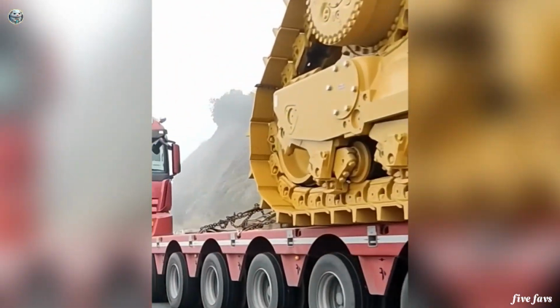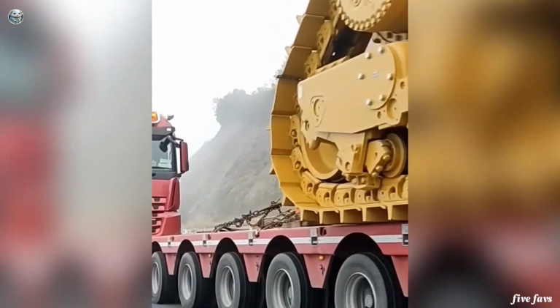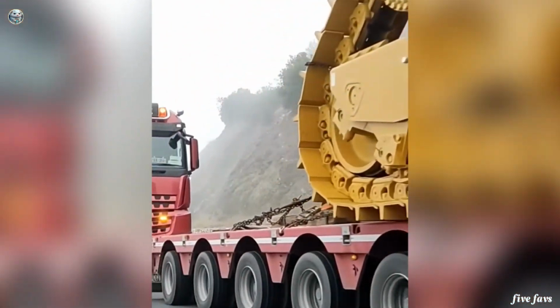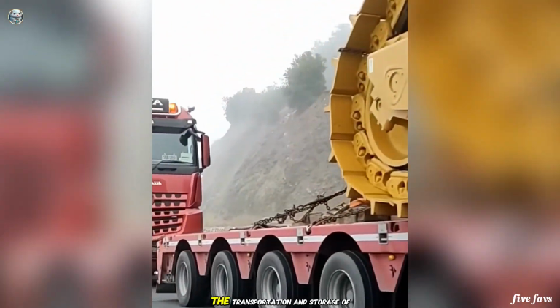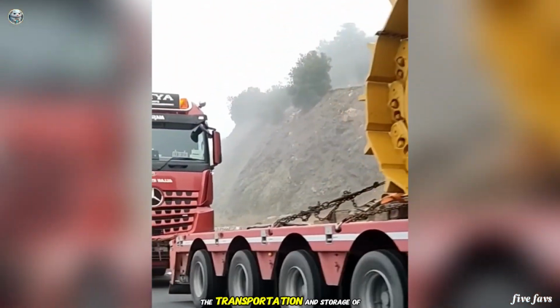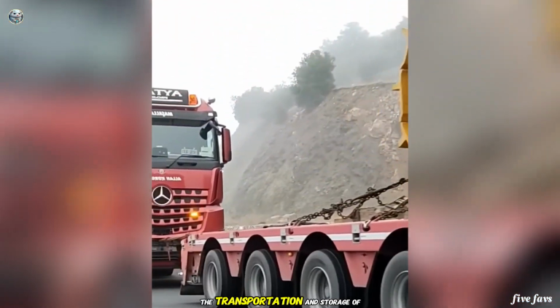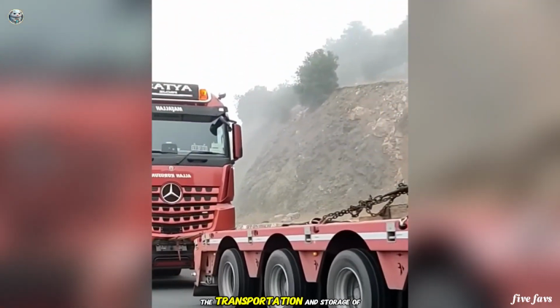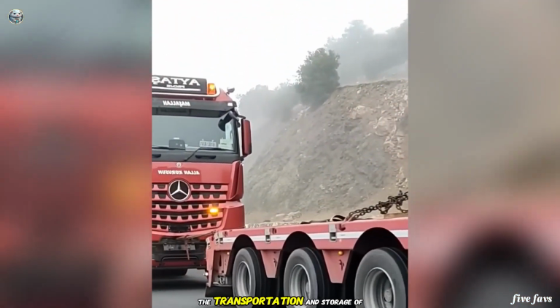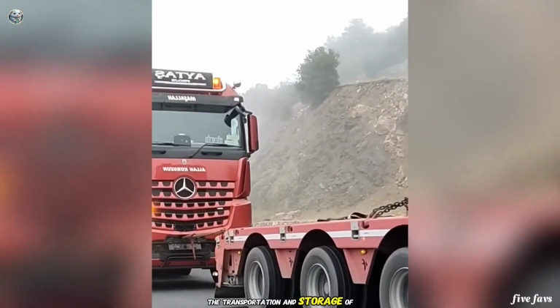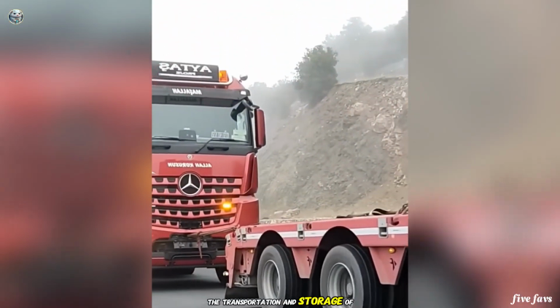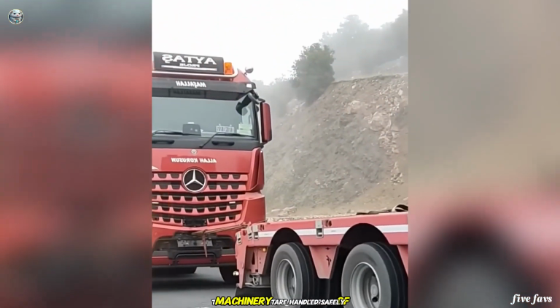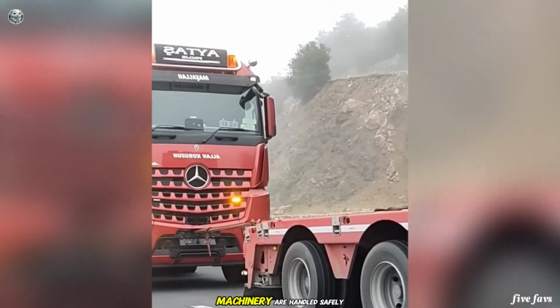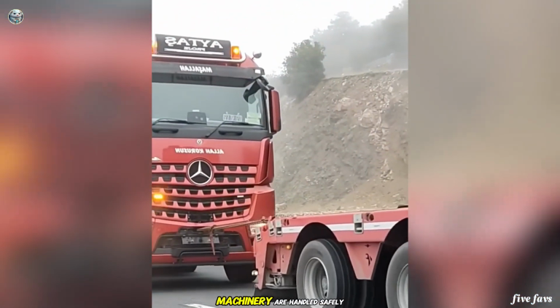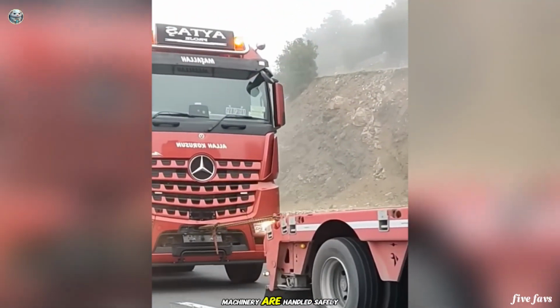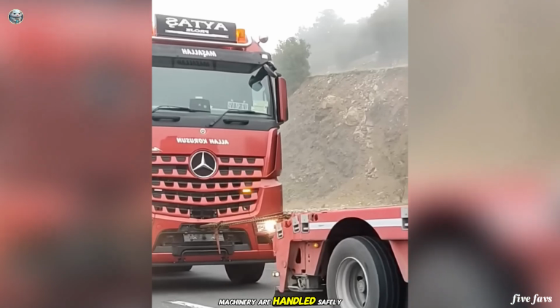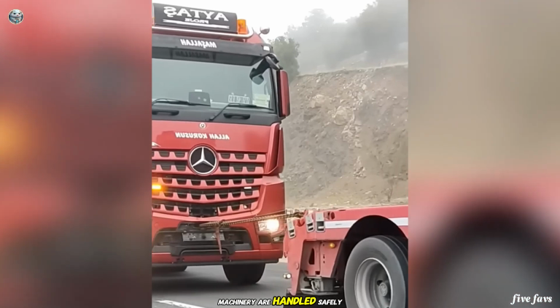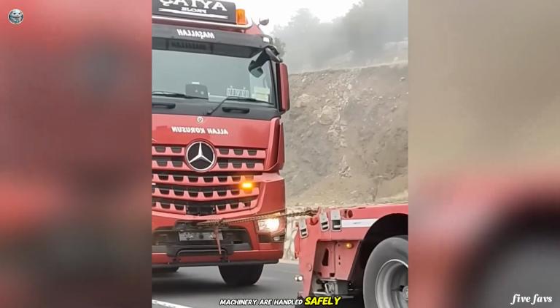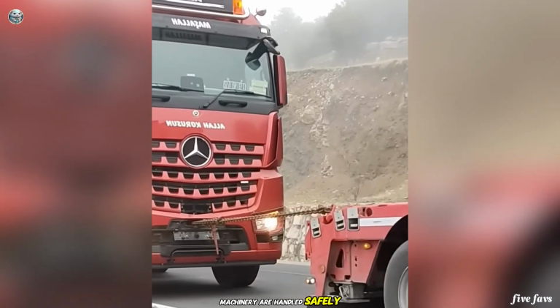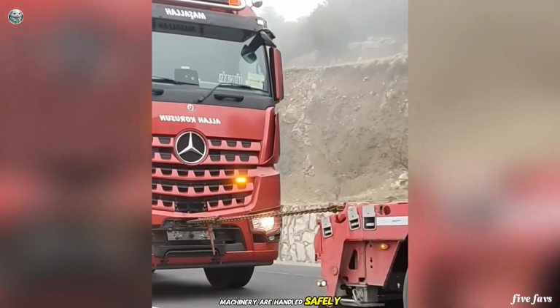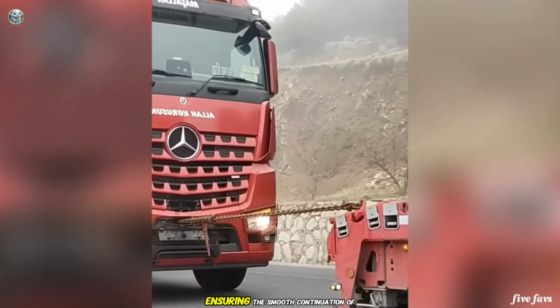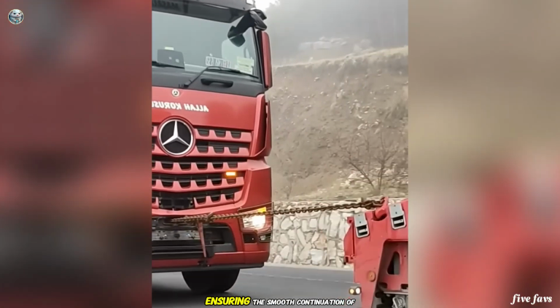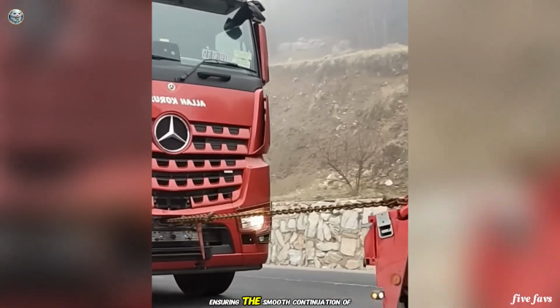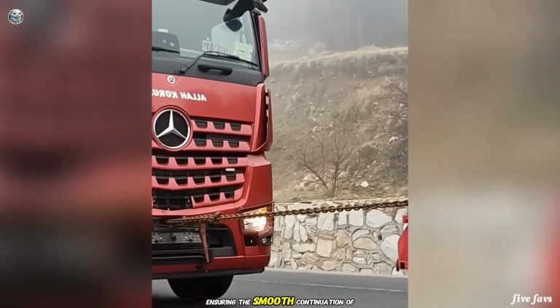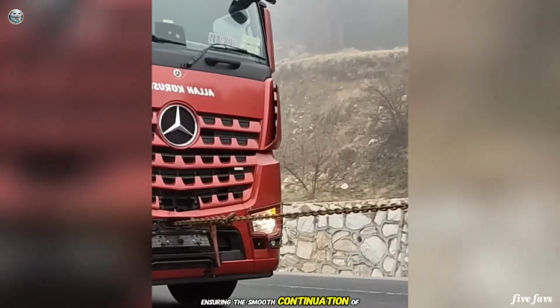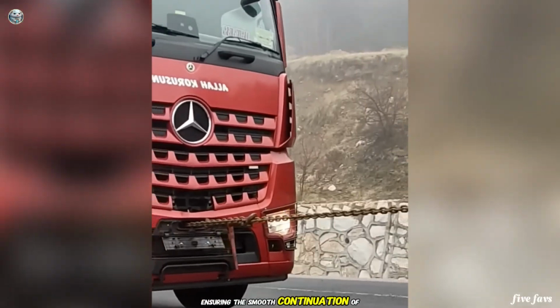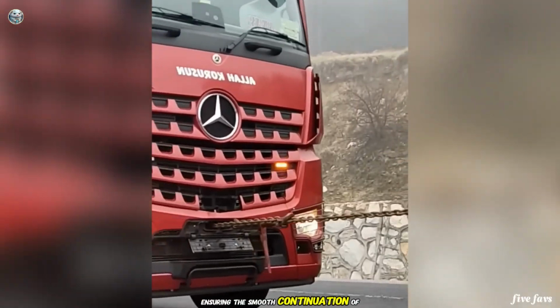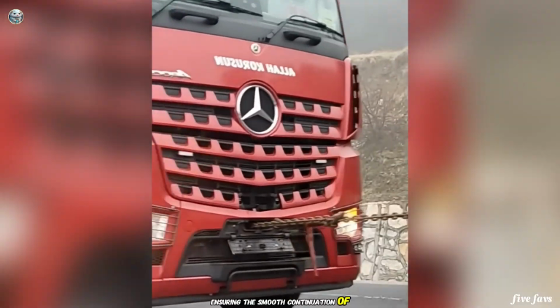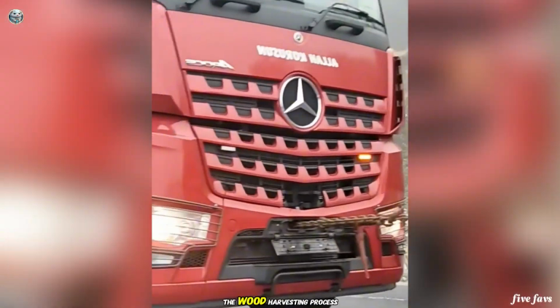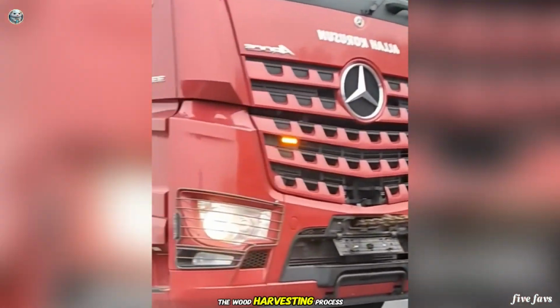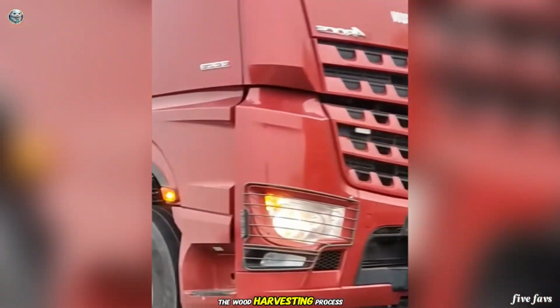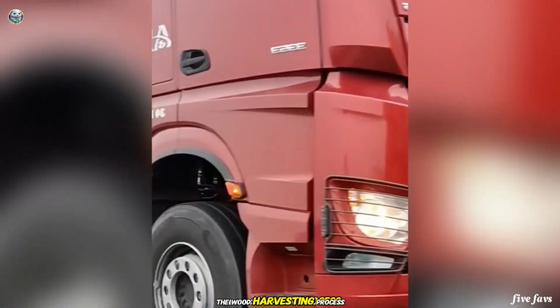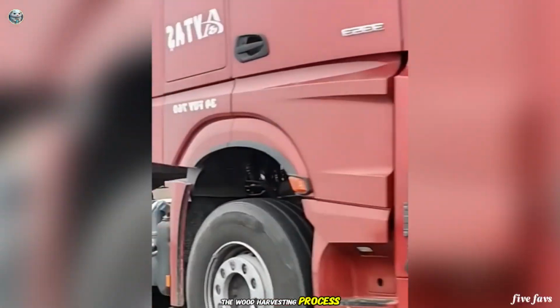The transportation and storage of machinery are handled safely, ensuring the smooth continuation of the wood harvesting process.